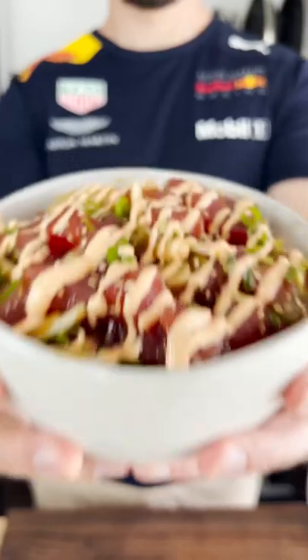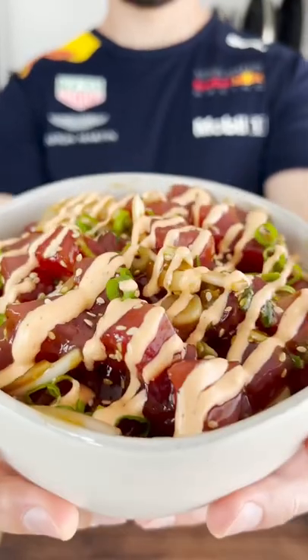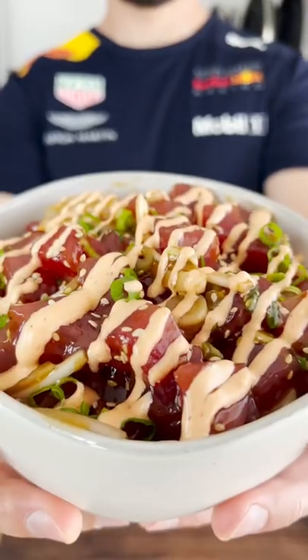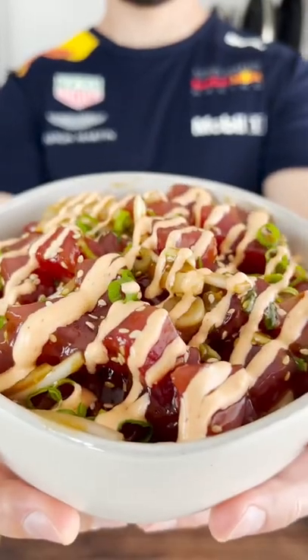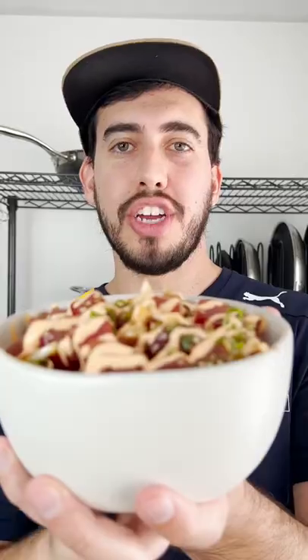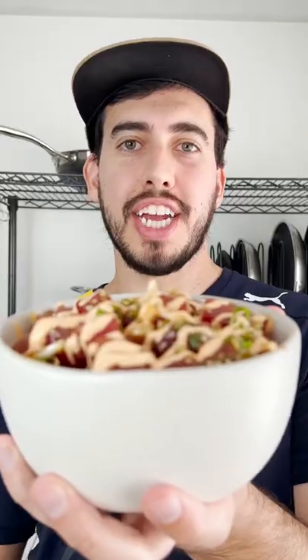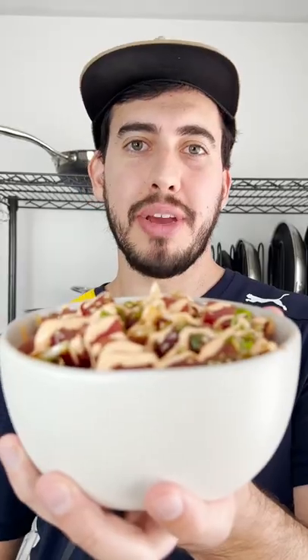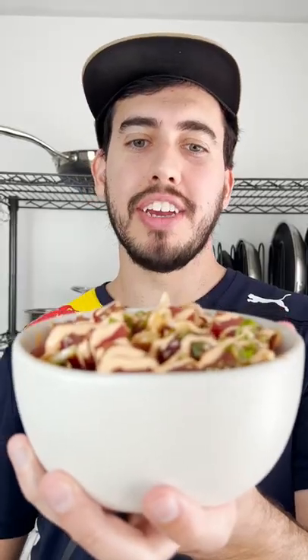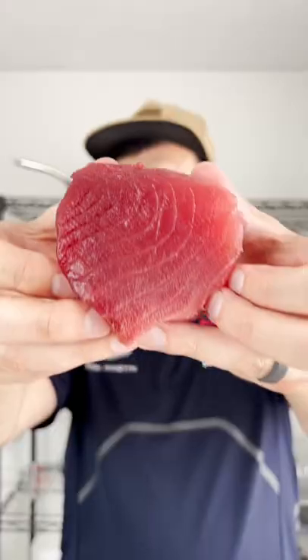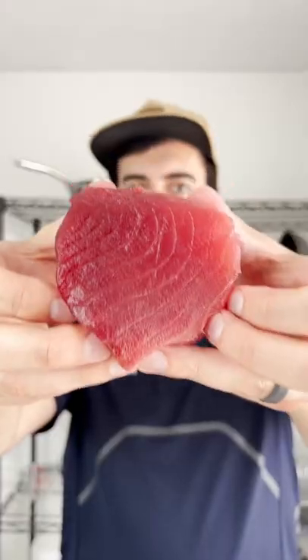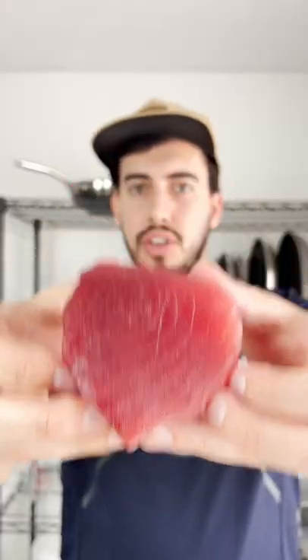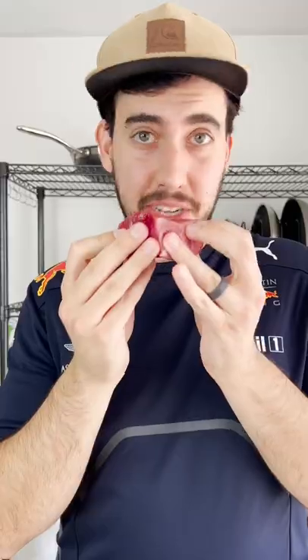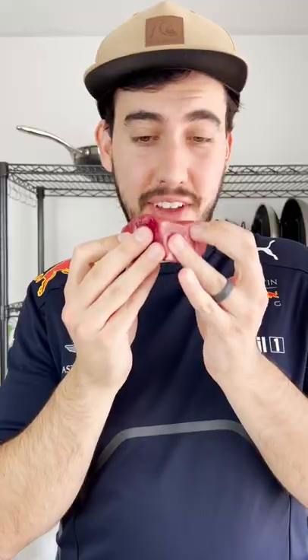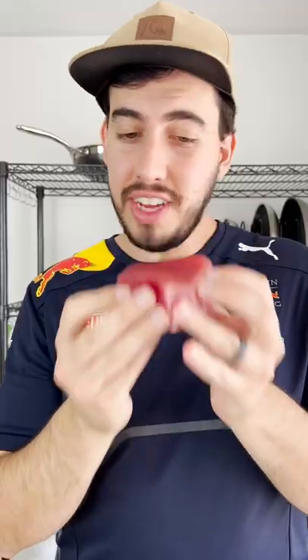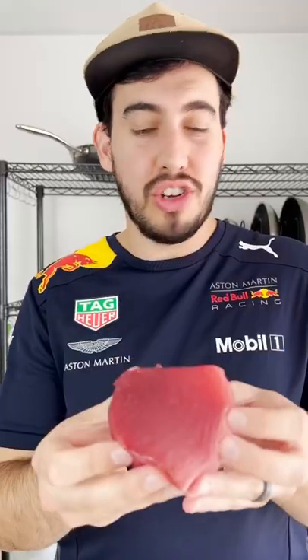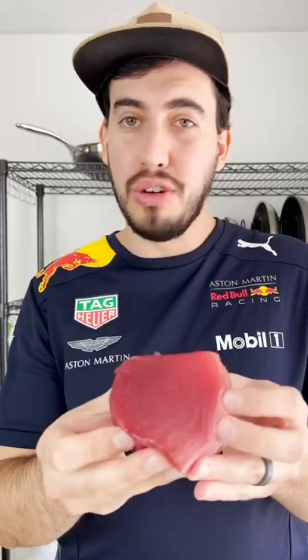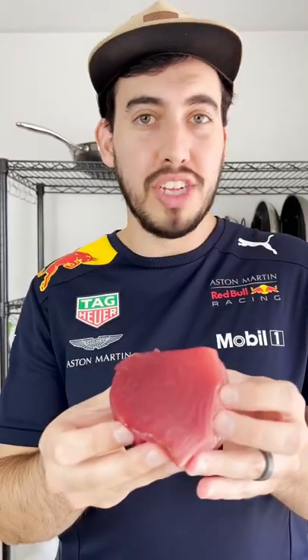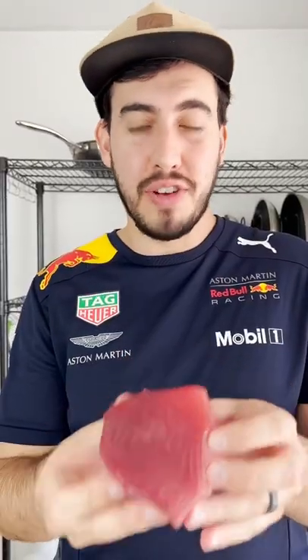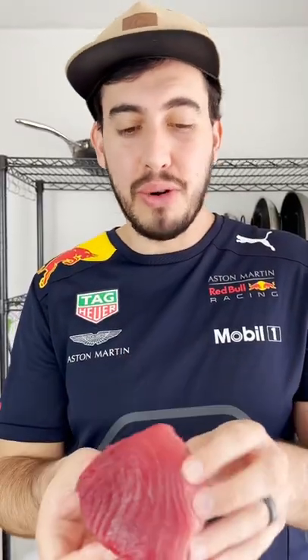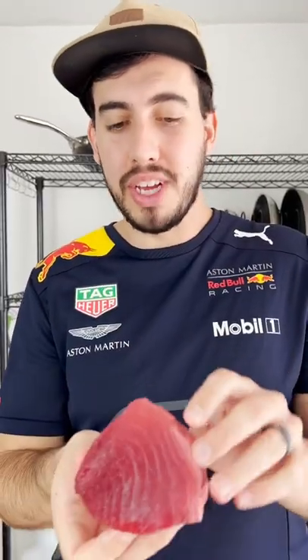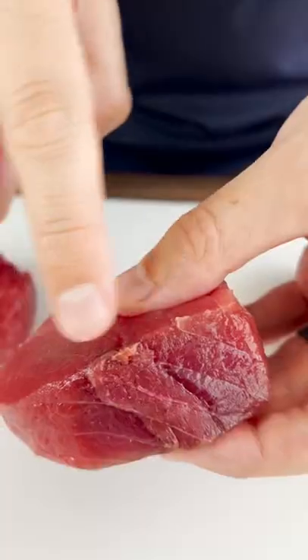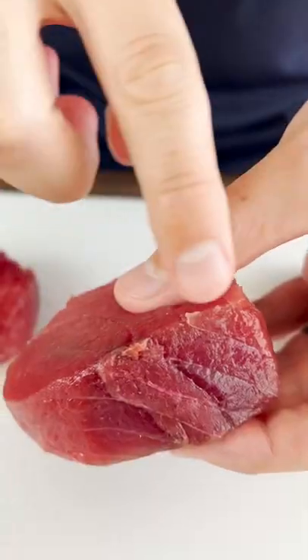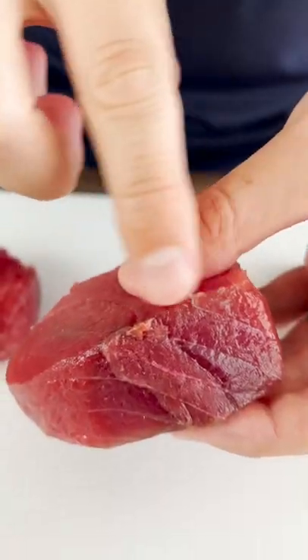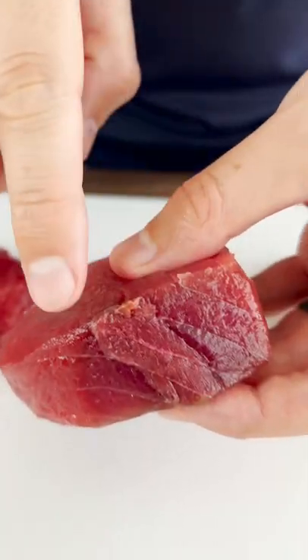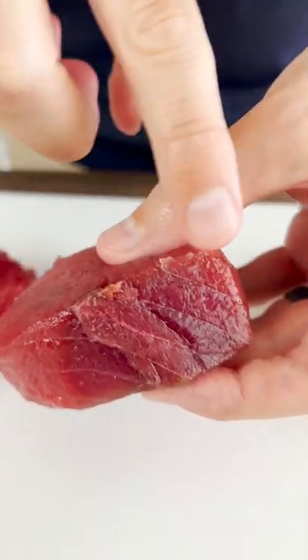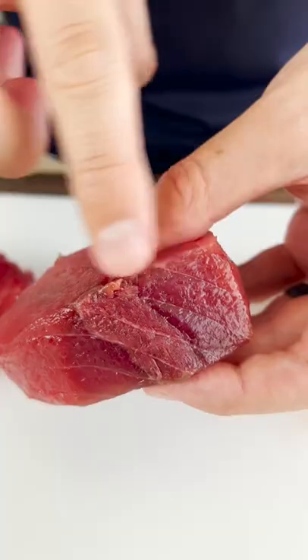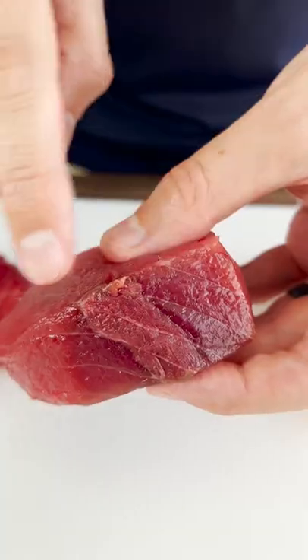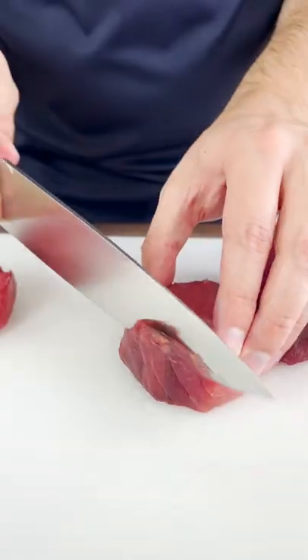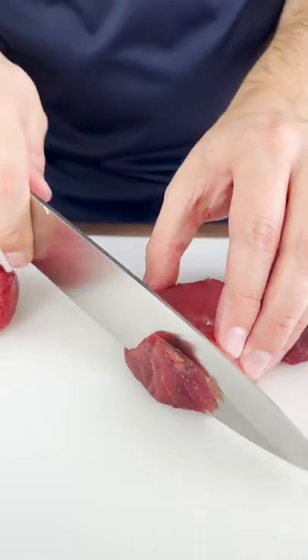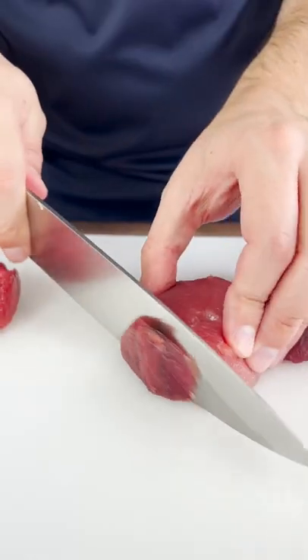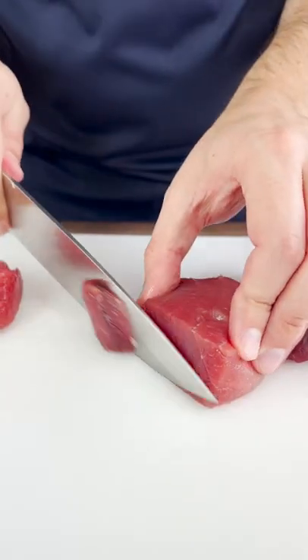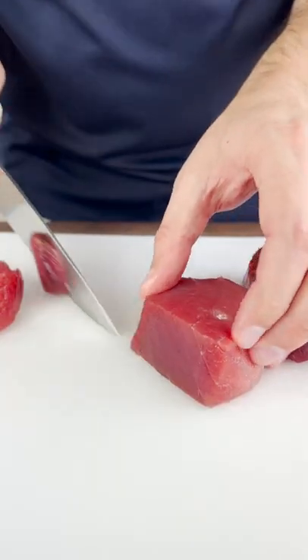Poke — I'm gonna show you guys how to make it. If your ahi tuna smells like fish, don't use that for your poke. Dark spots like this, that's the bloodline. We wanna make sure we cut that off.